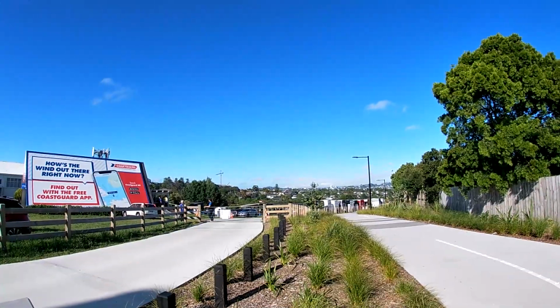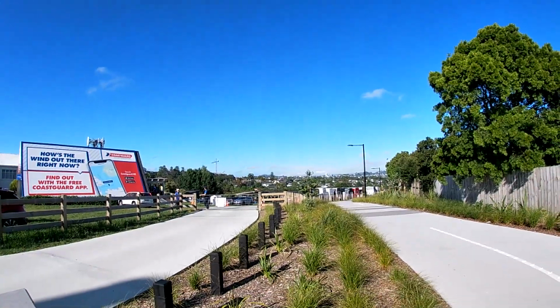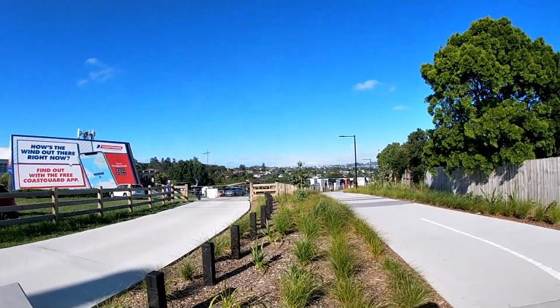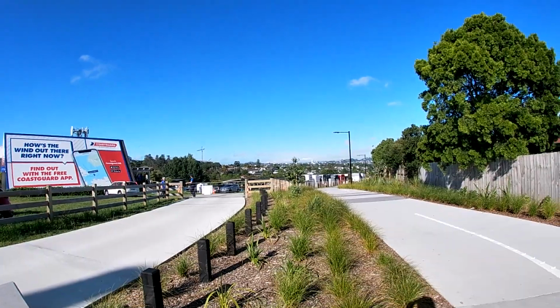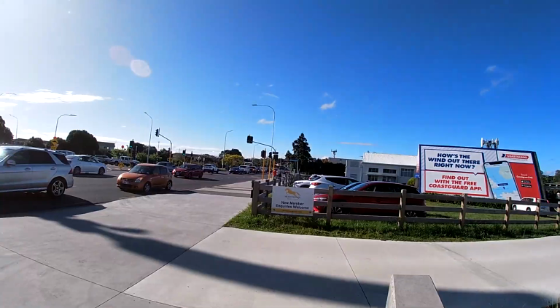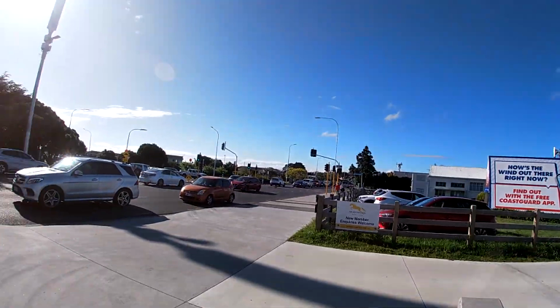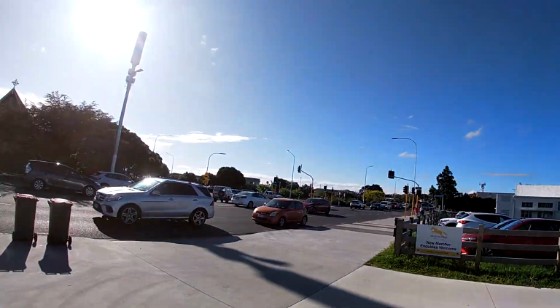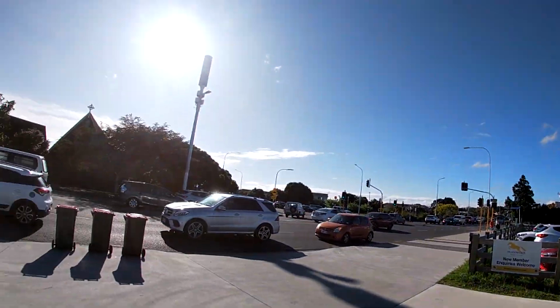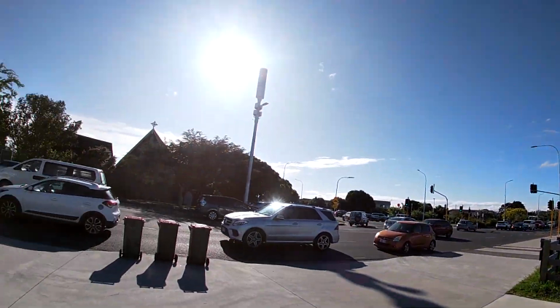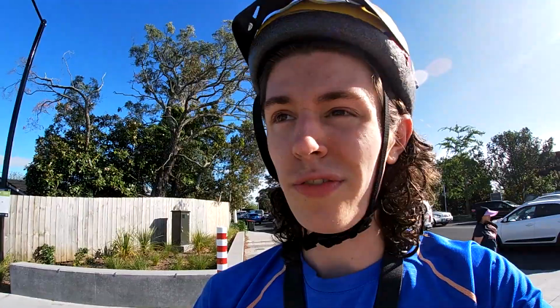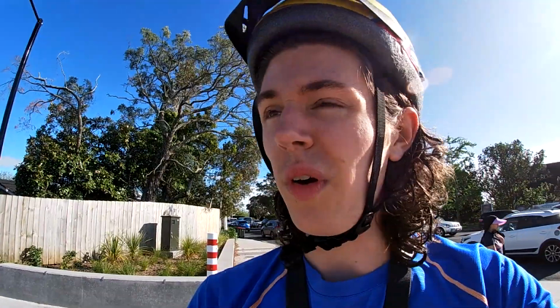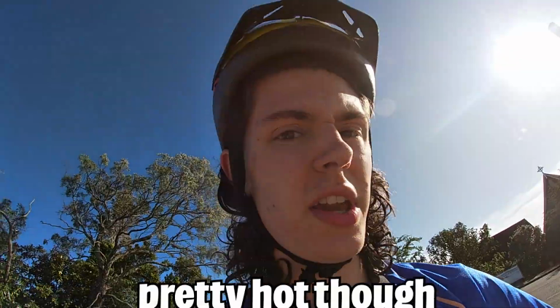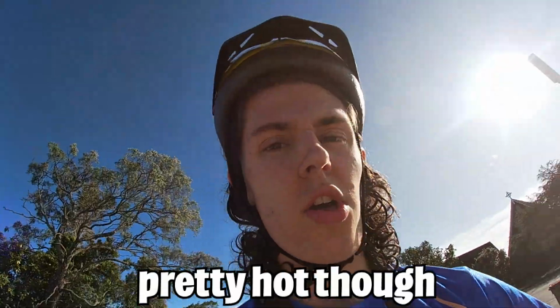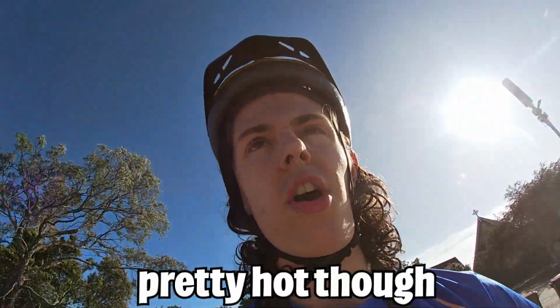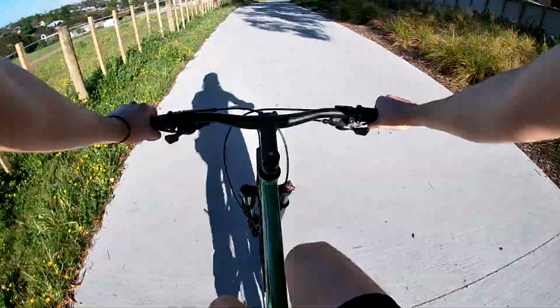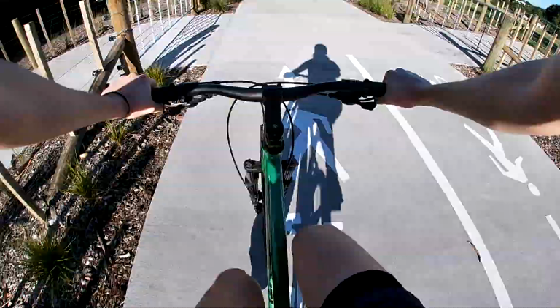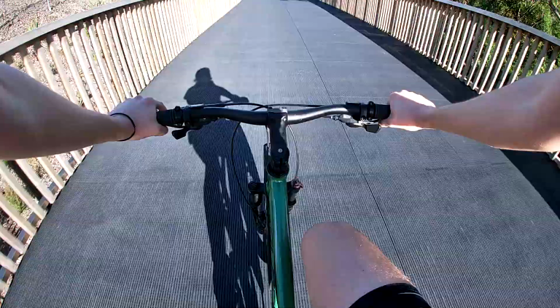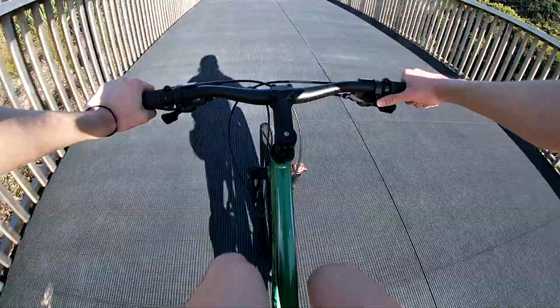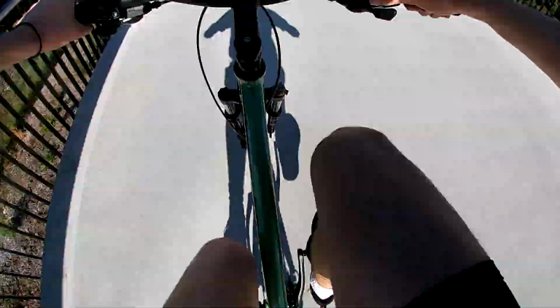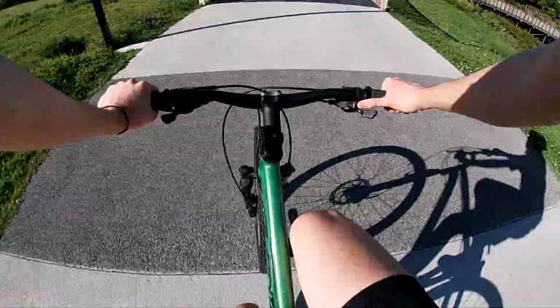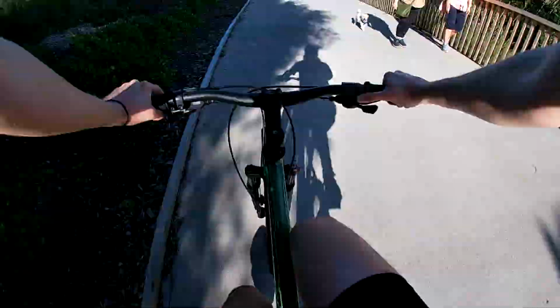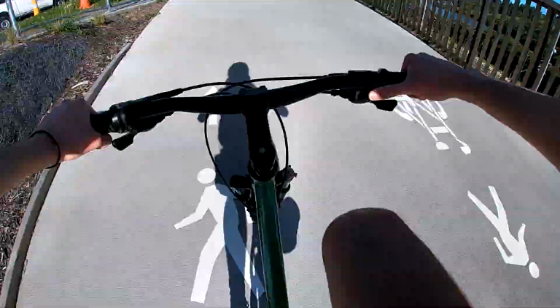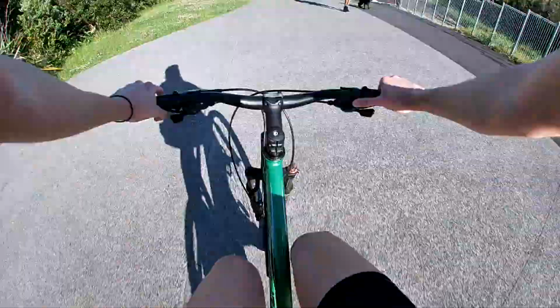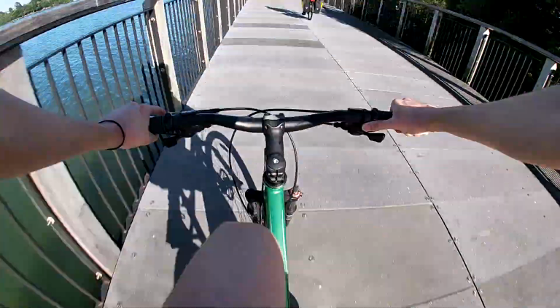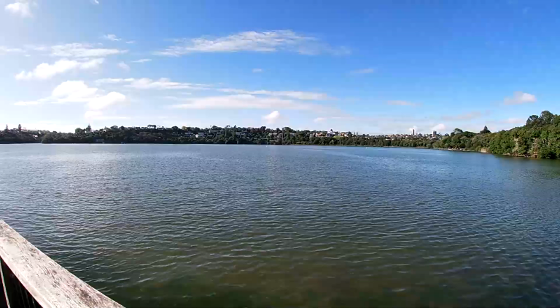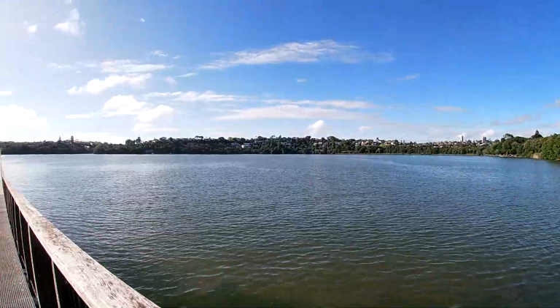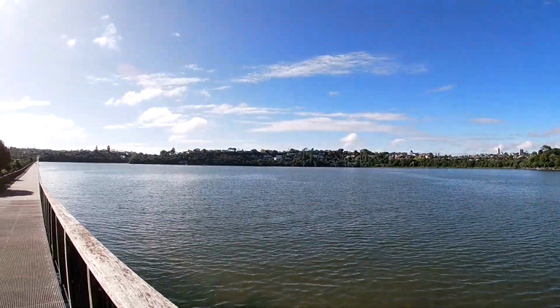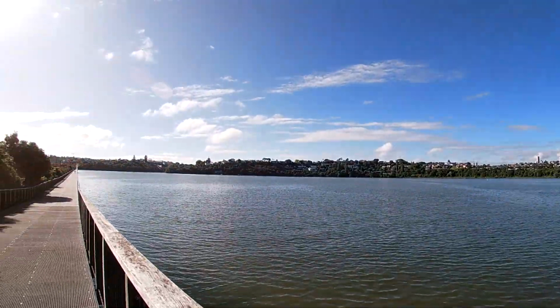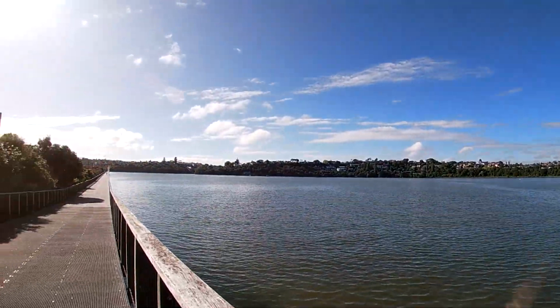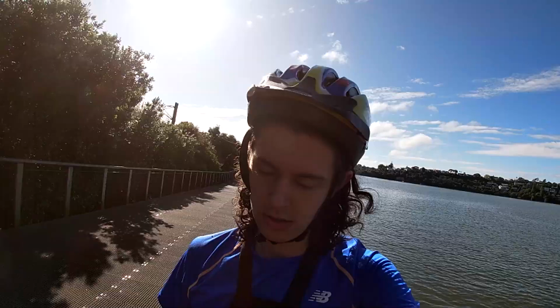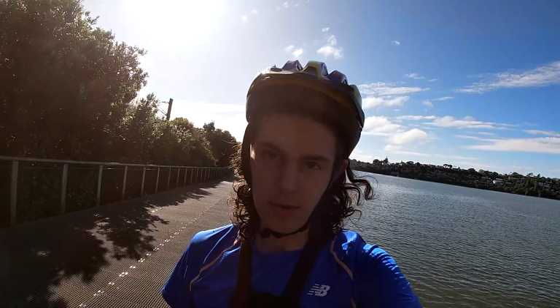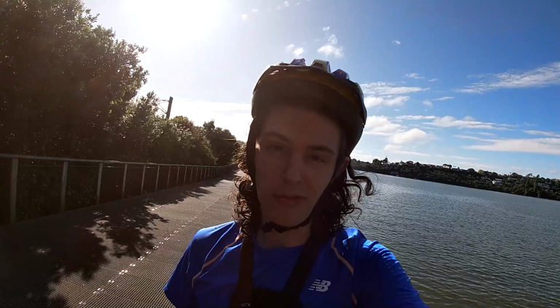What a day for it. Absolutely beautiful. It's pretty hot though. Let's head back down now. So beautiful.